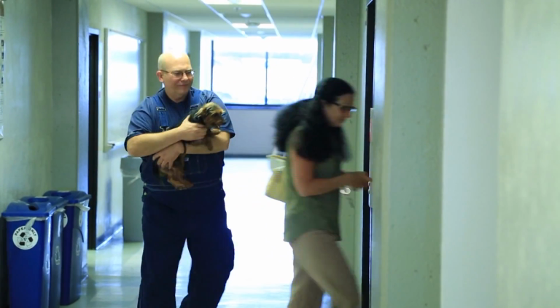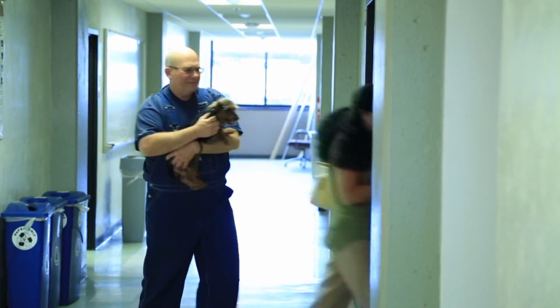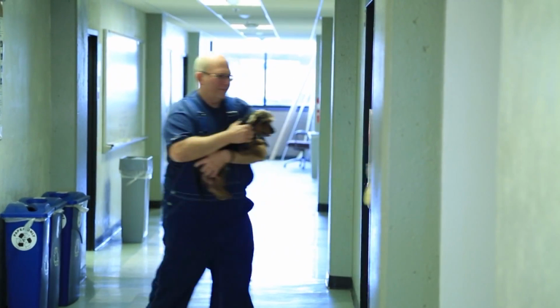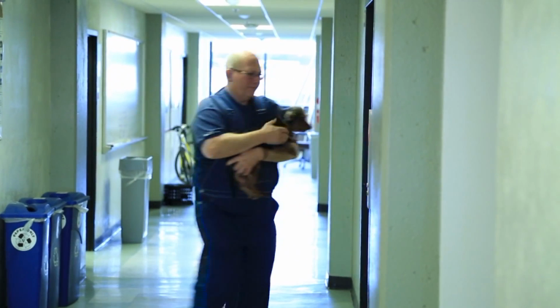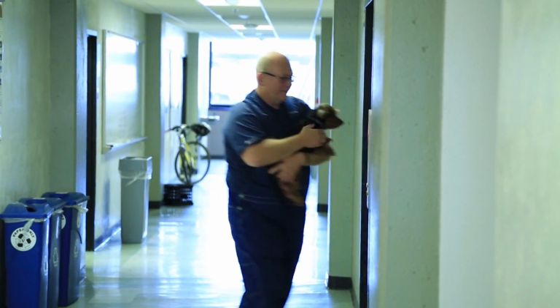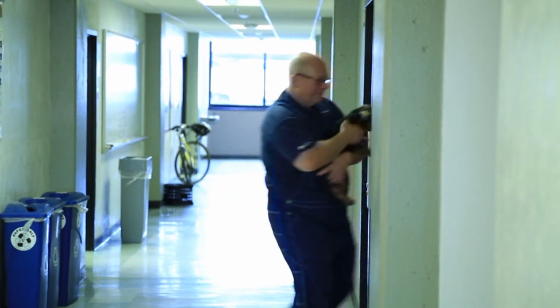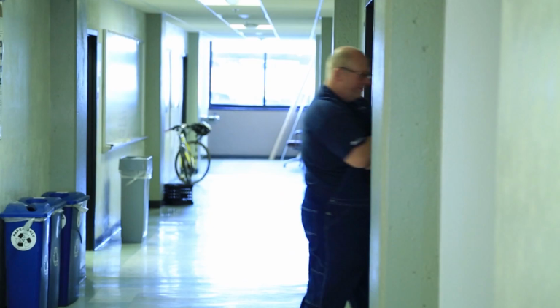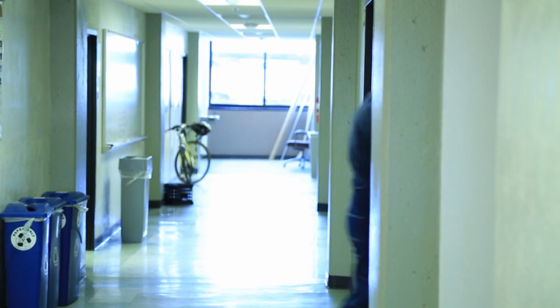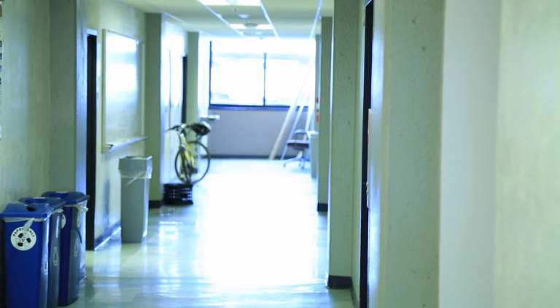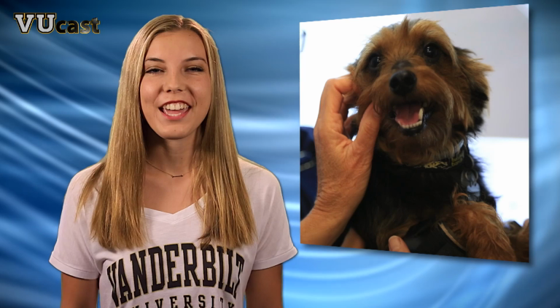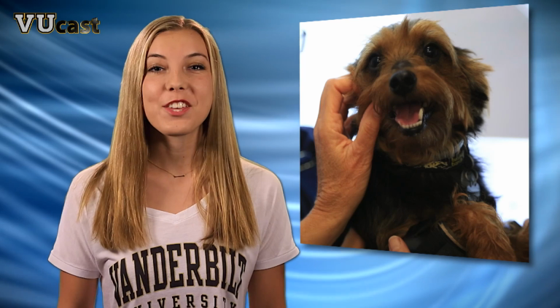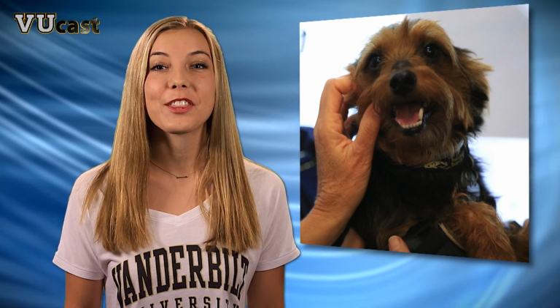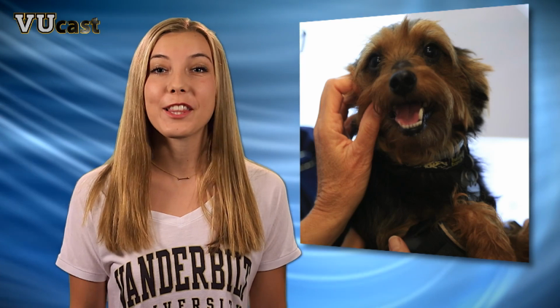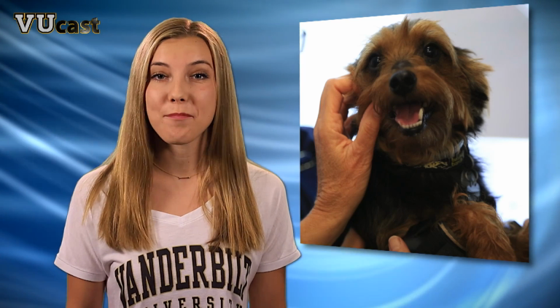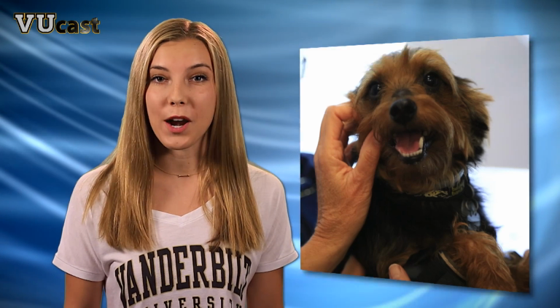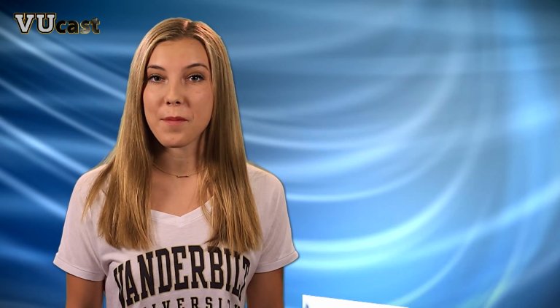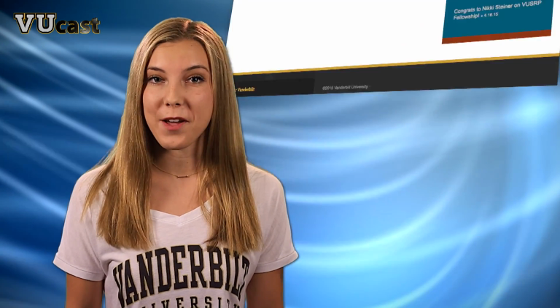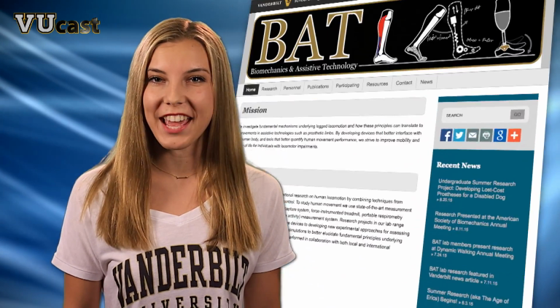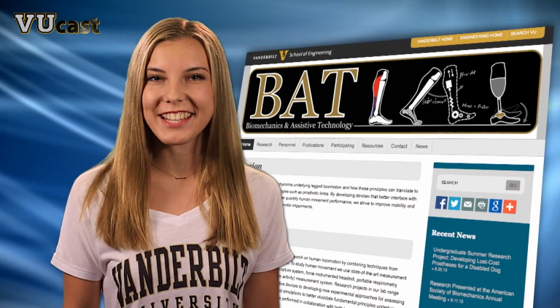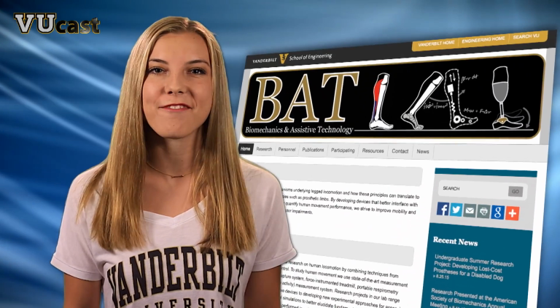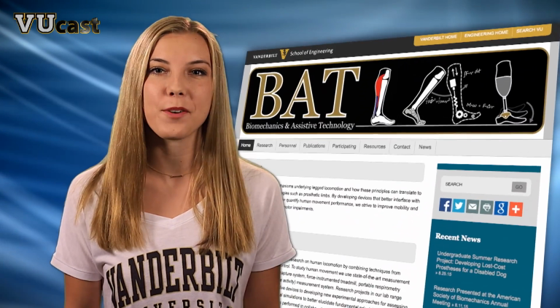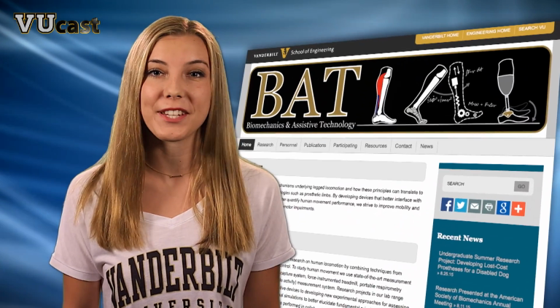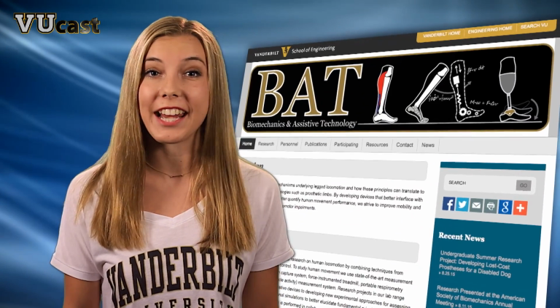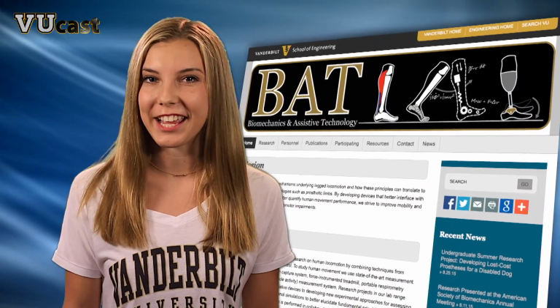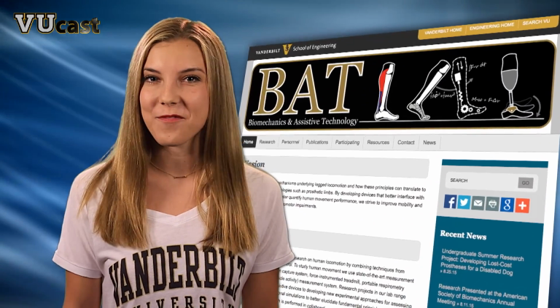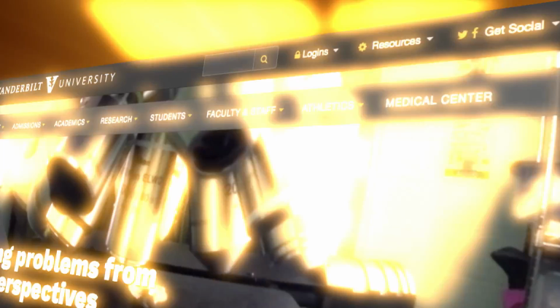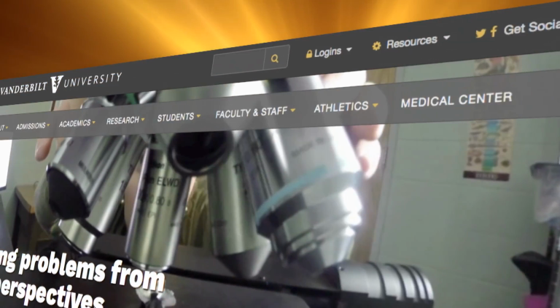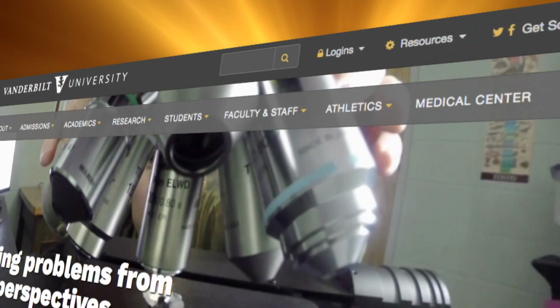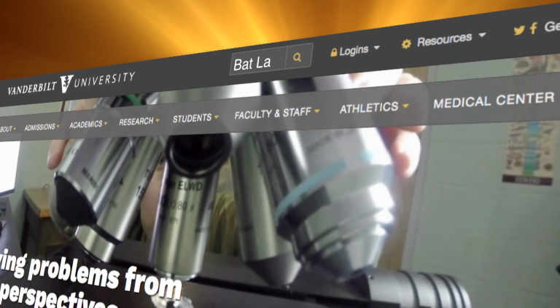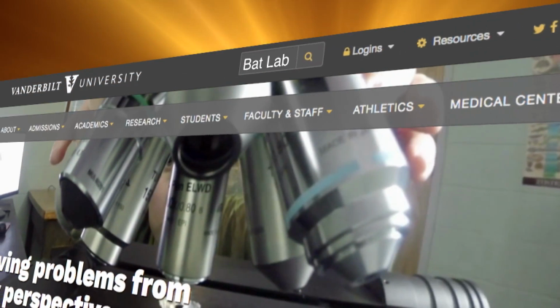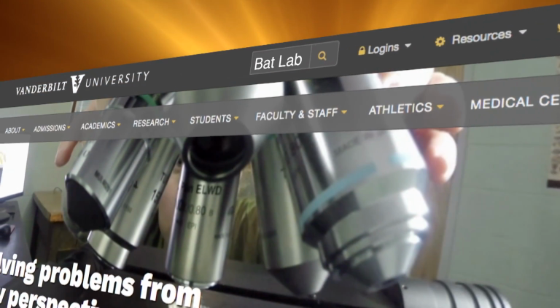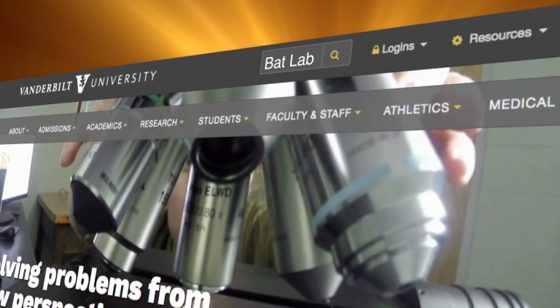For ViewCast, I'm Barb Kramer. You can learn a lot more about biomechanics and Vanderbilt design here, or search Bat Lab on our homepage.